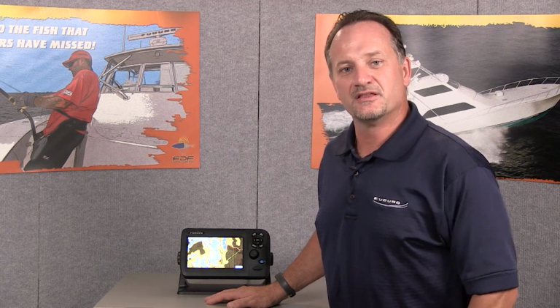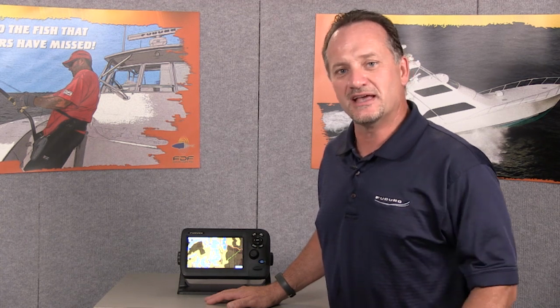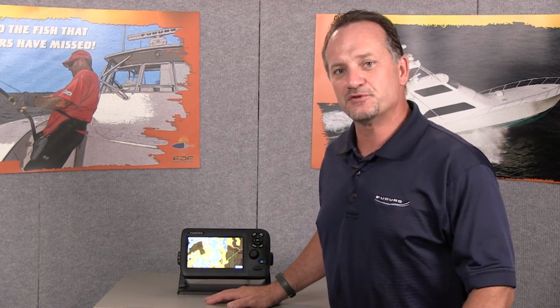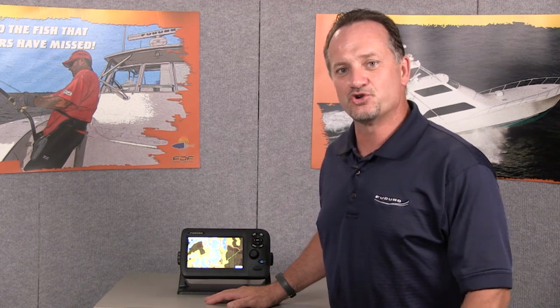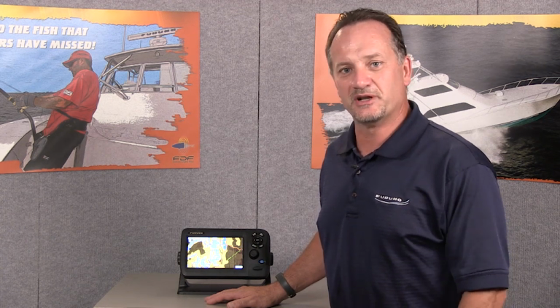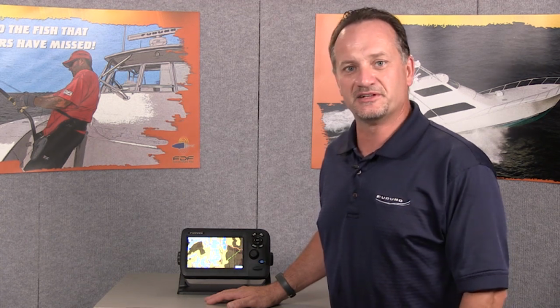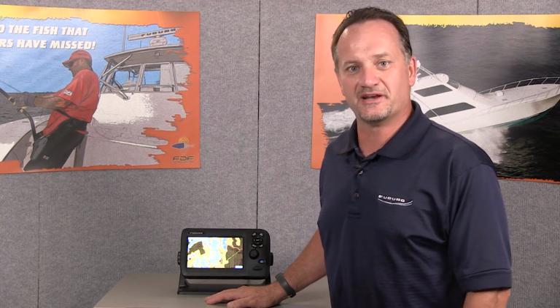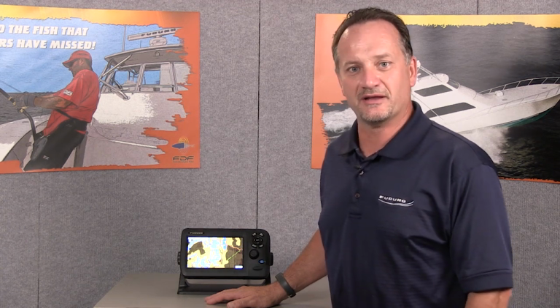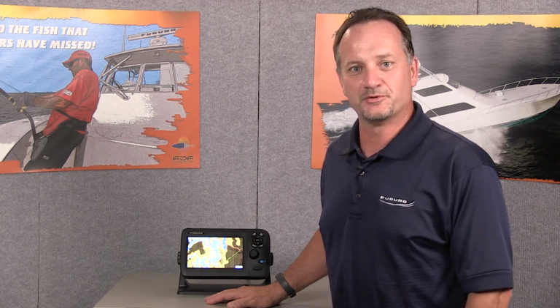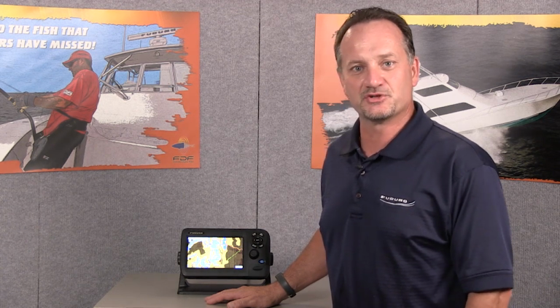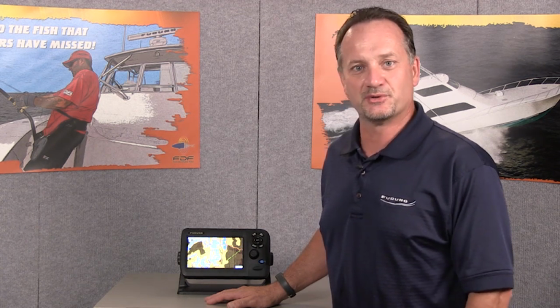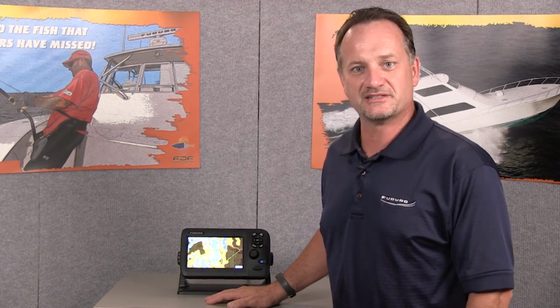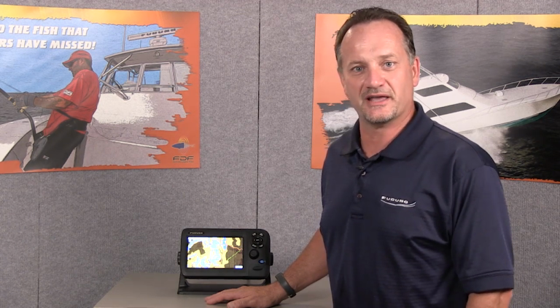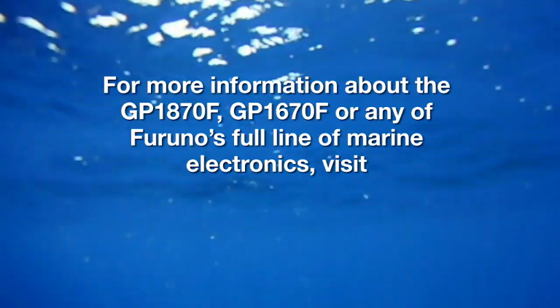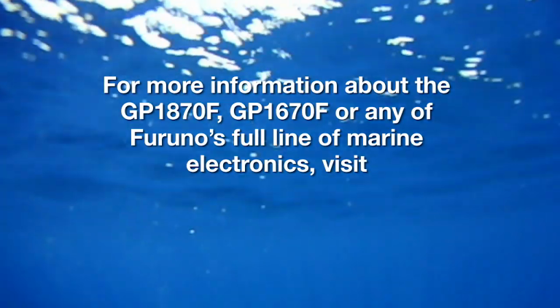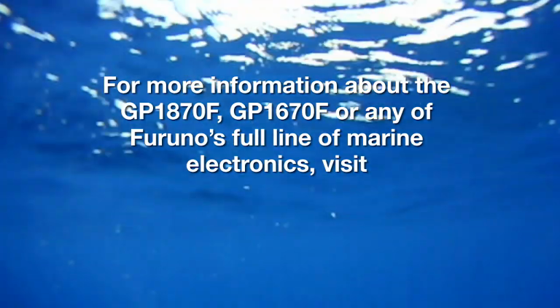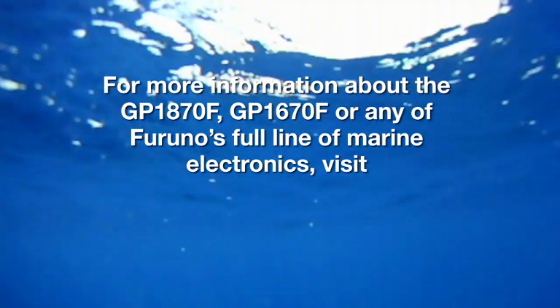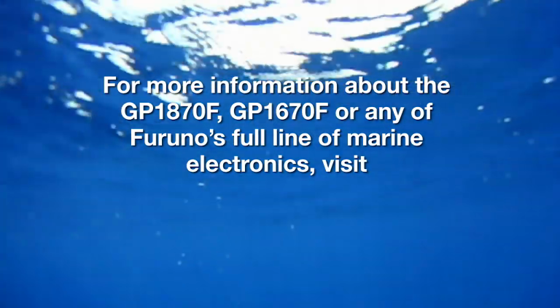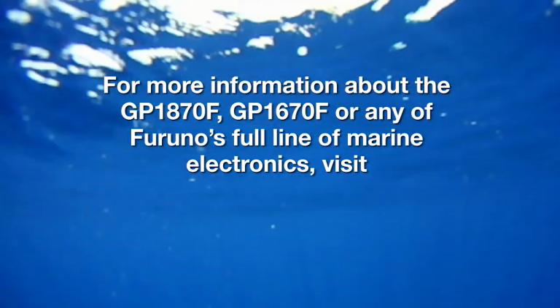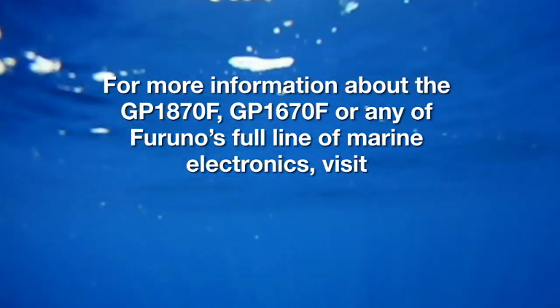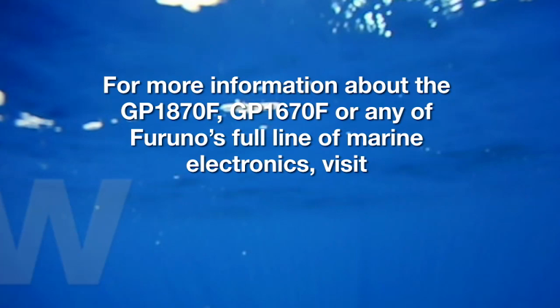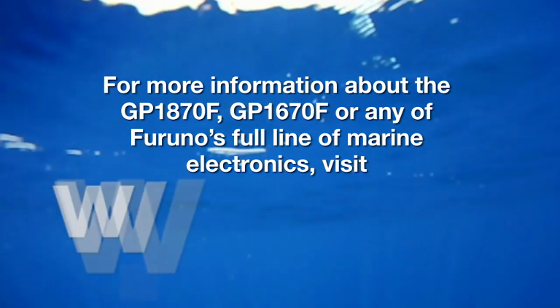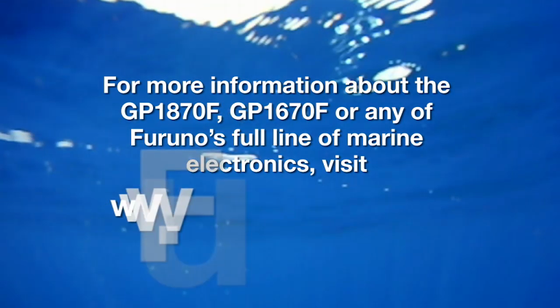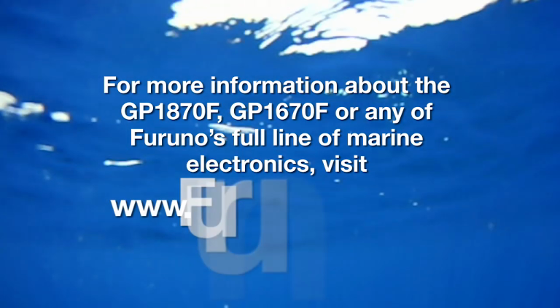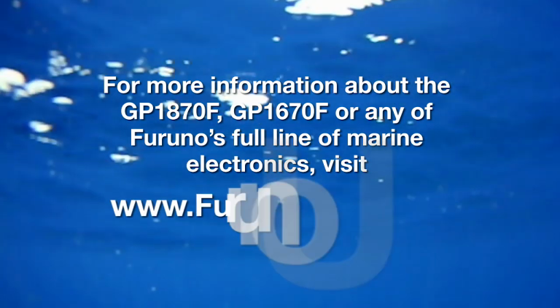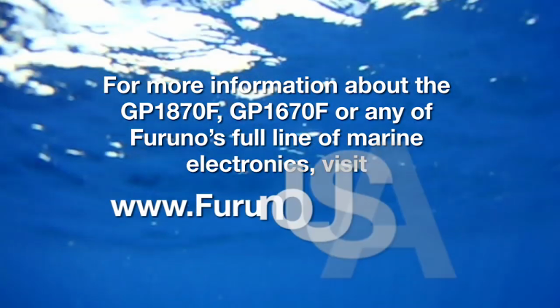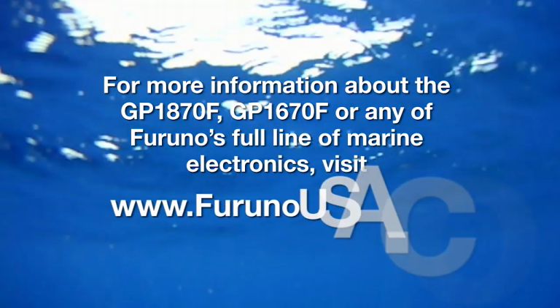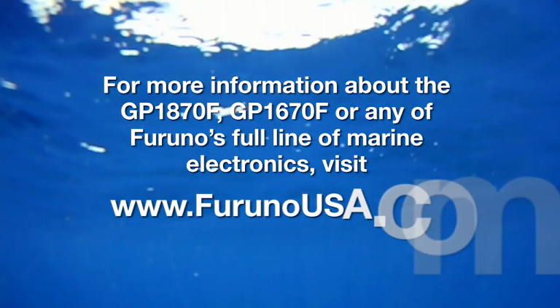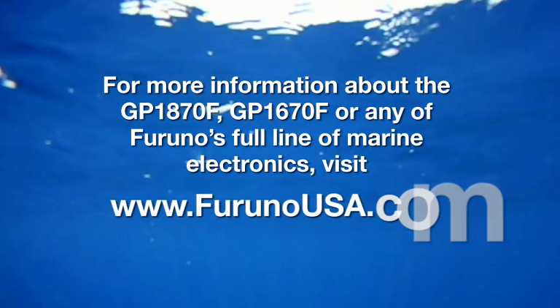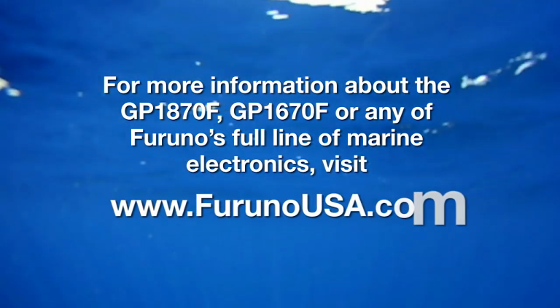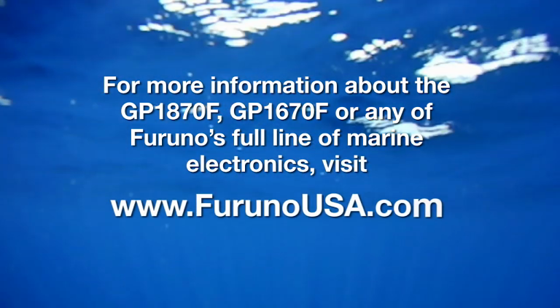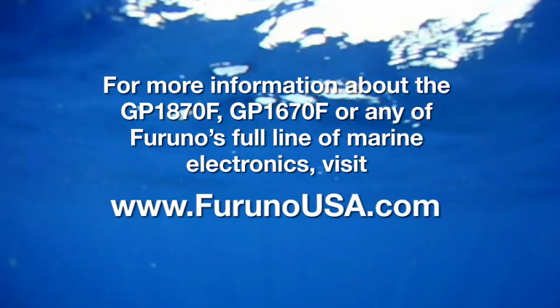Thanks for joining me today on Furuno's Quick Take. For more information go to furunousa.com.